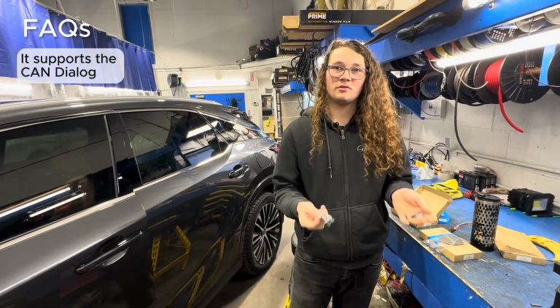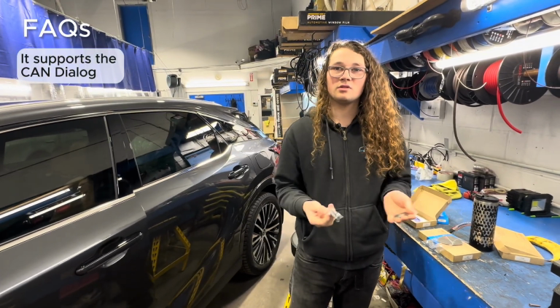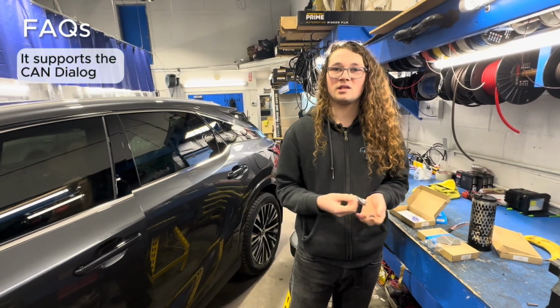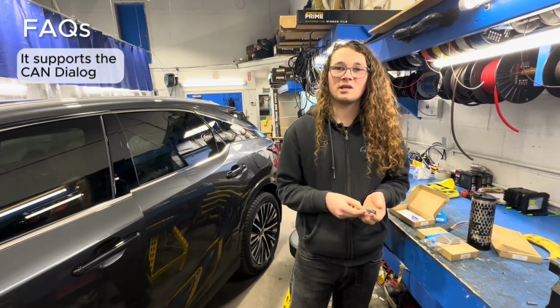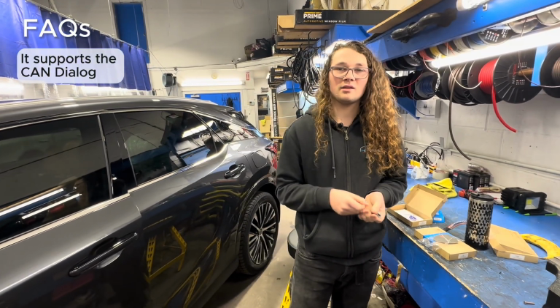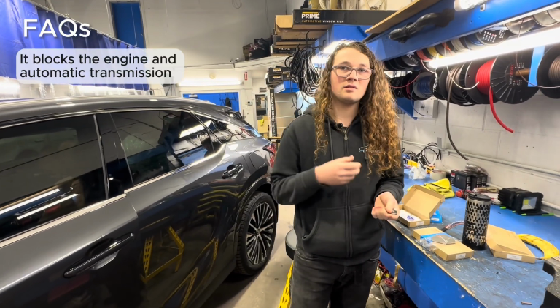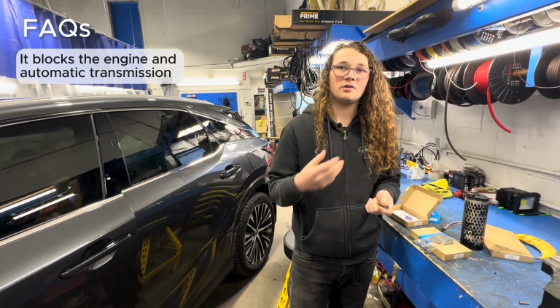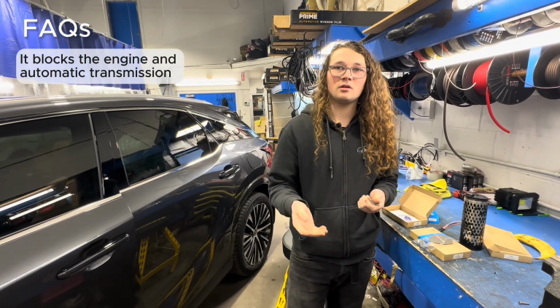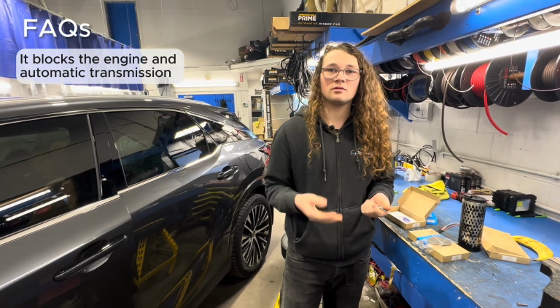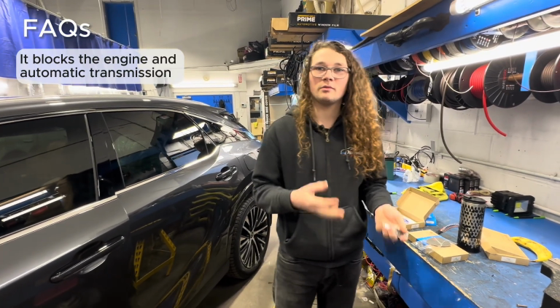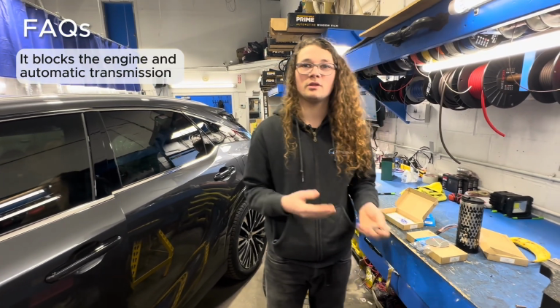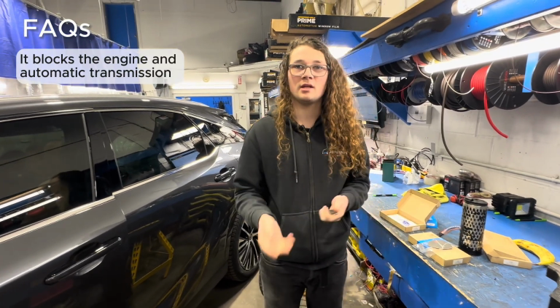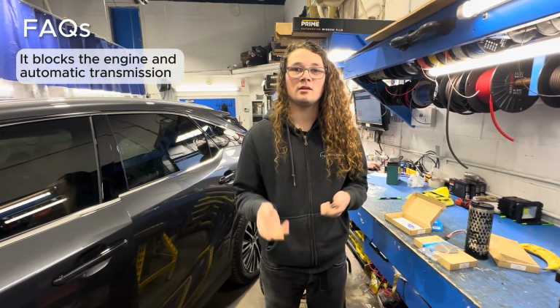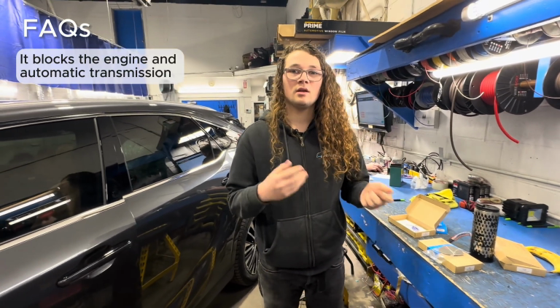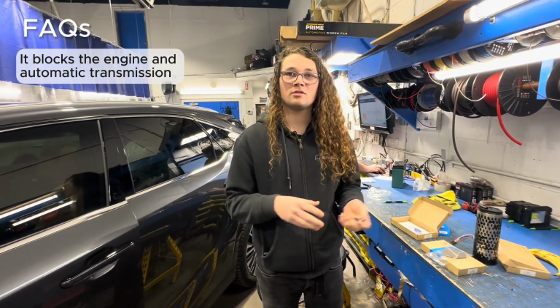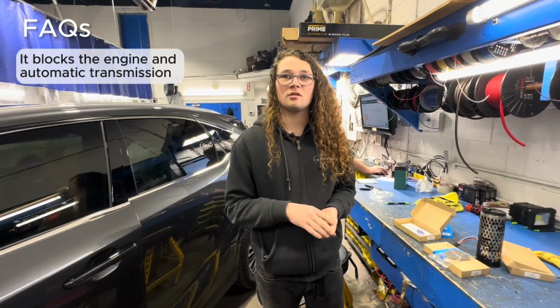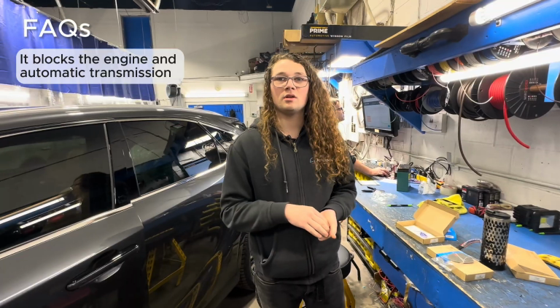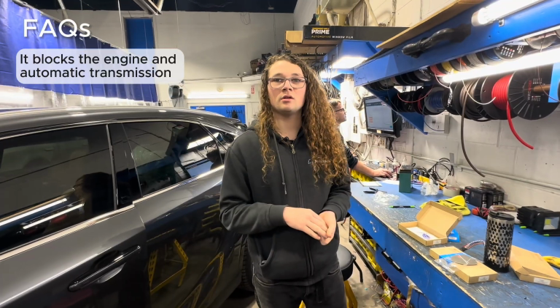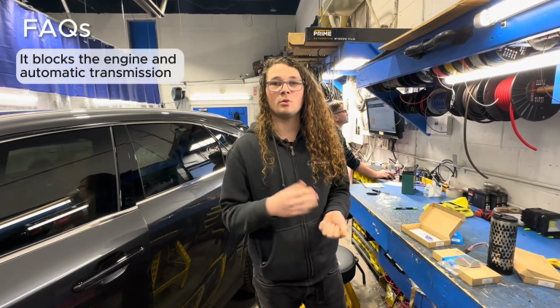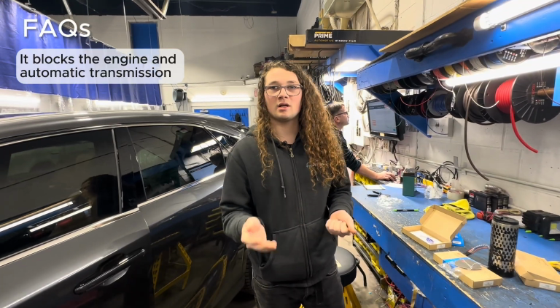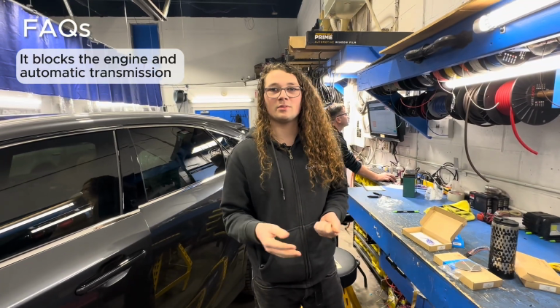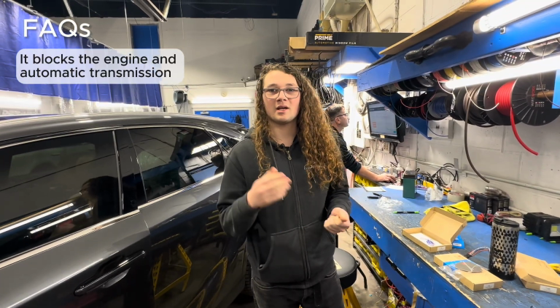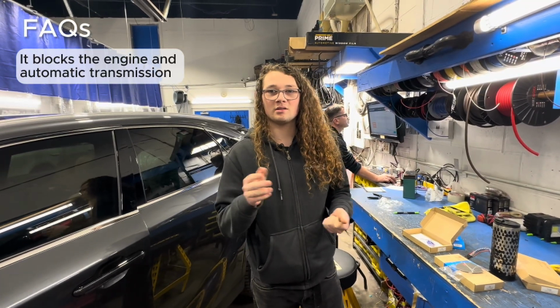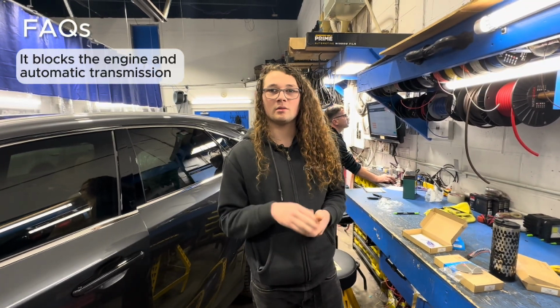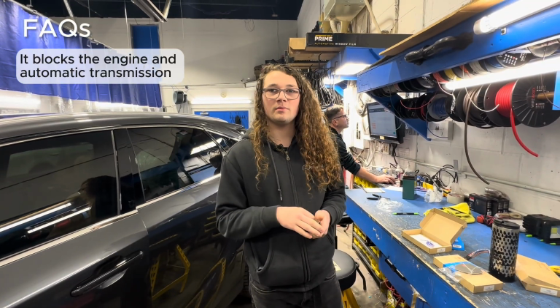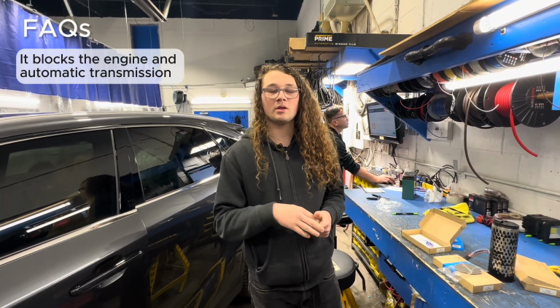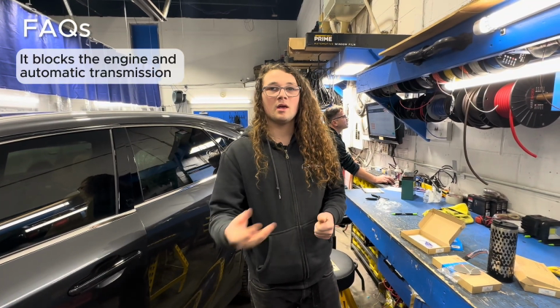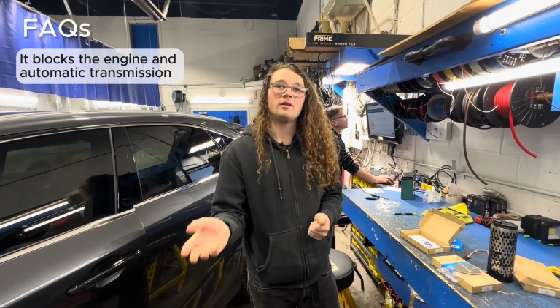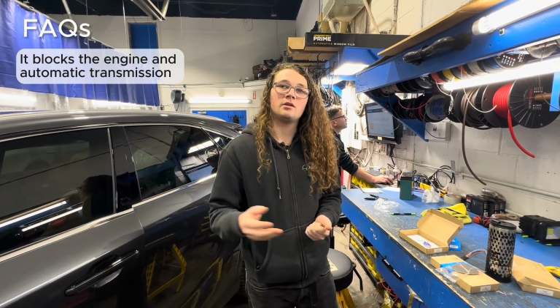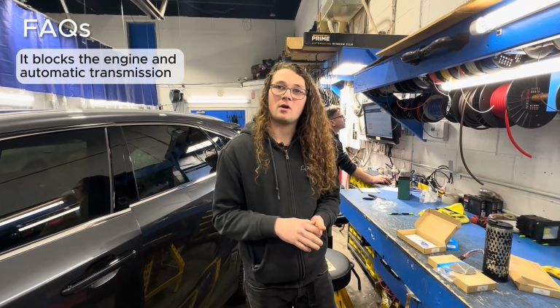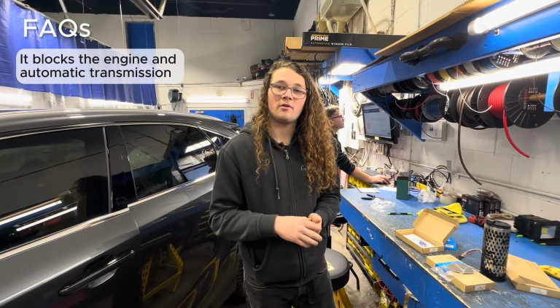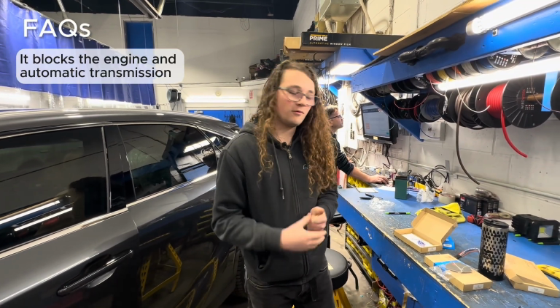If you use these key tags, the vehicle acts normal. You get in, you start the vehicle, you wait a couple seconds, it'll beep, and then you can drive off.